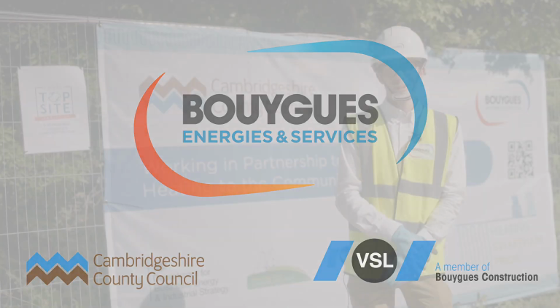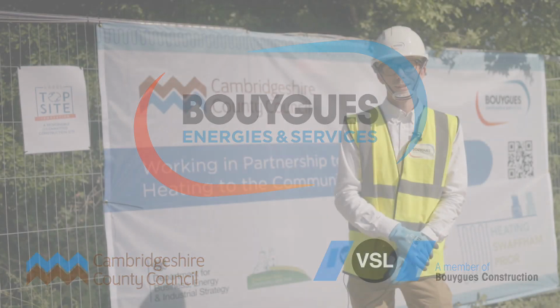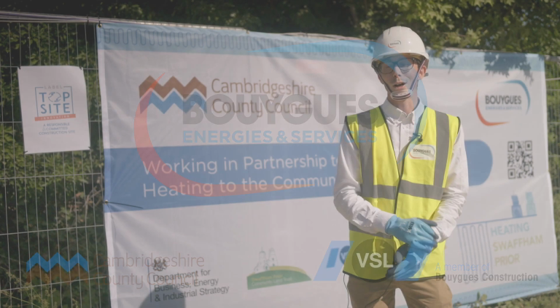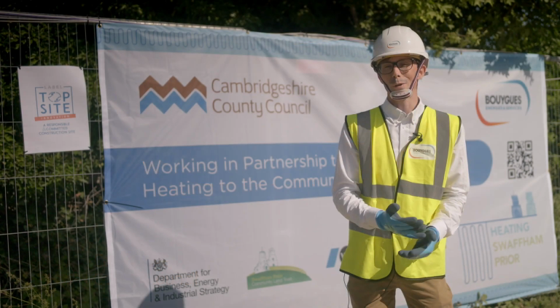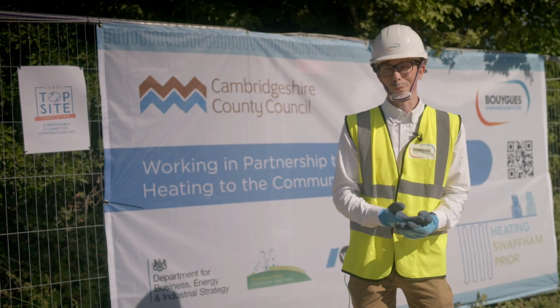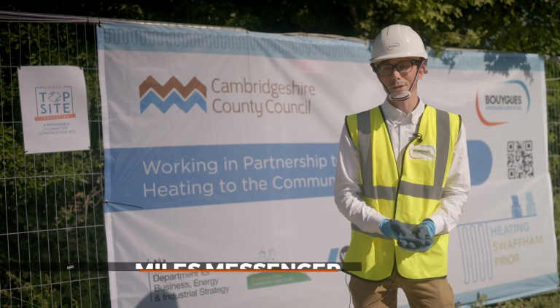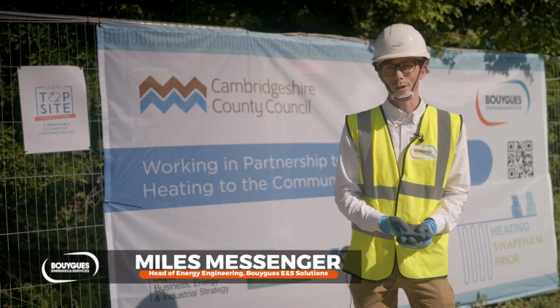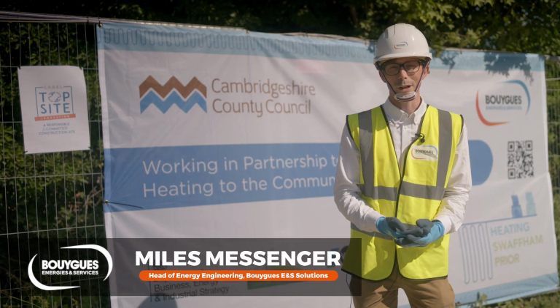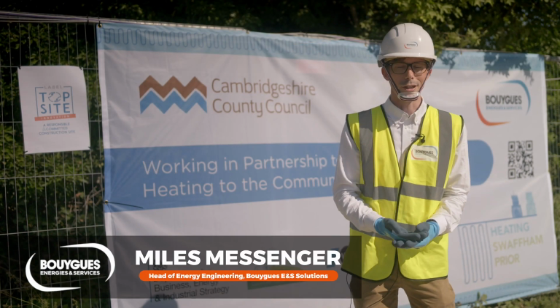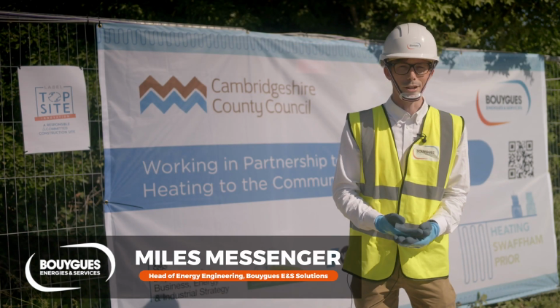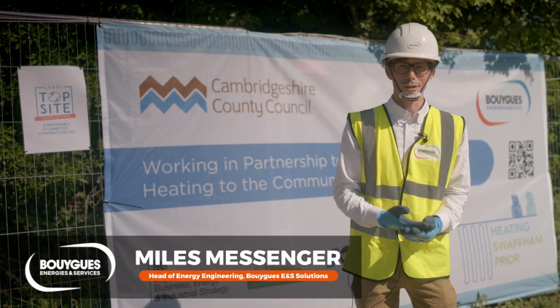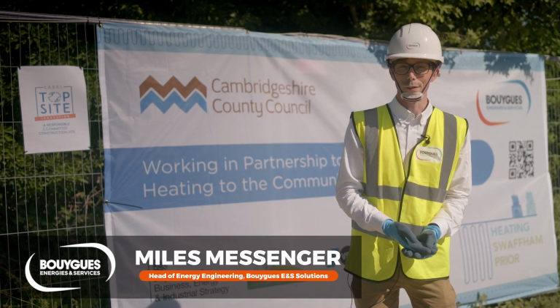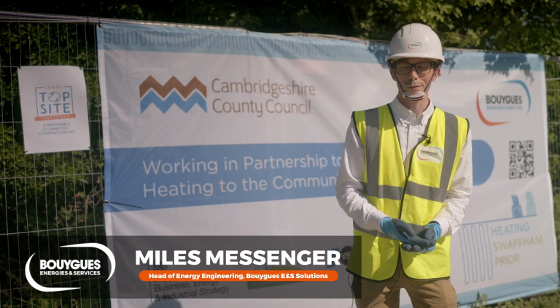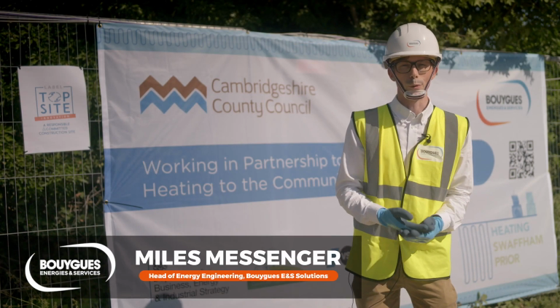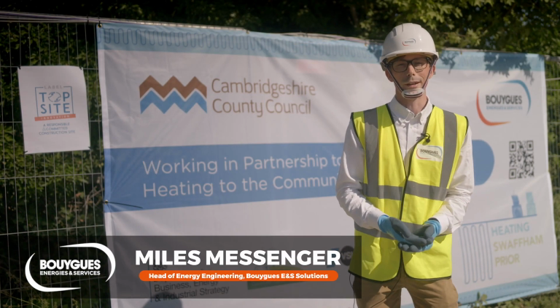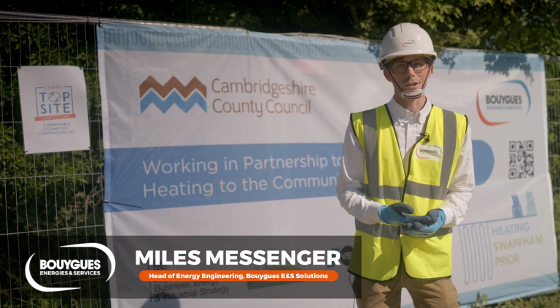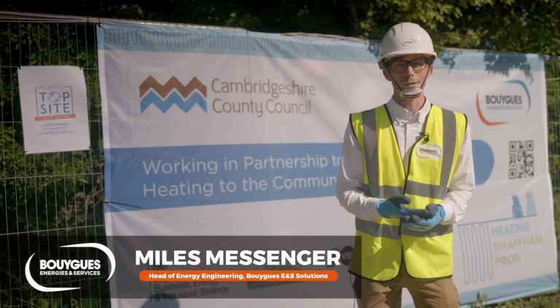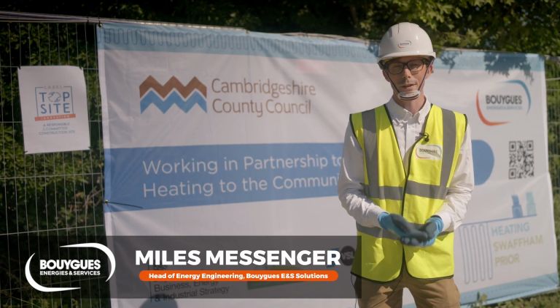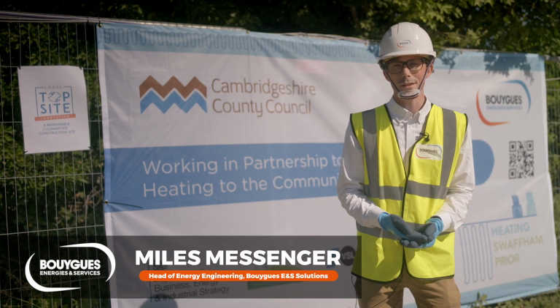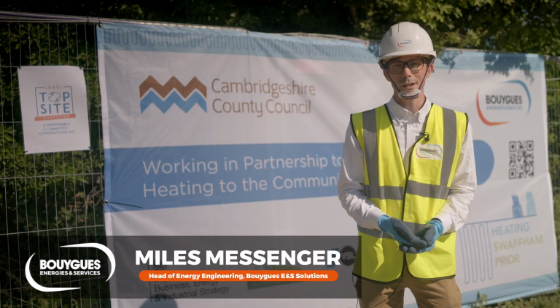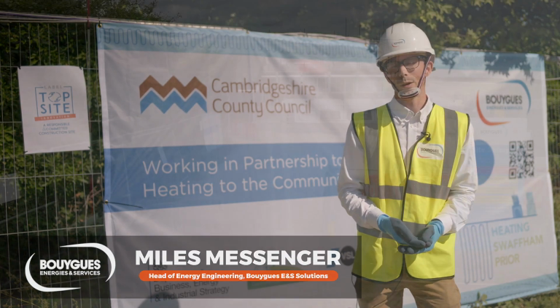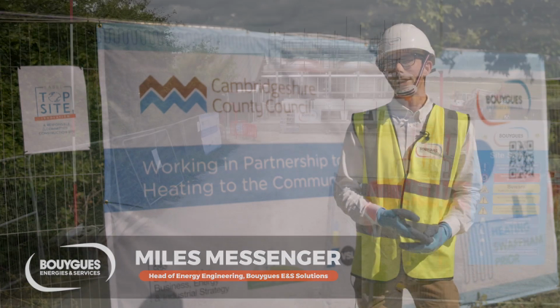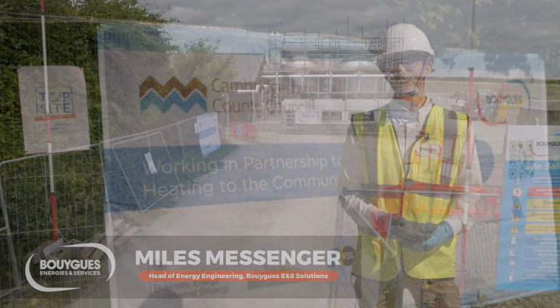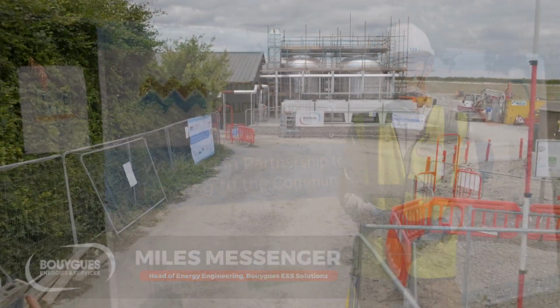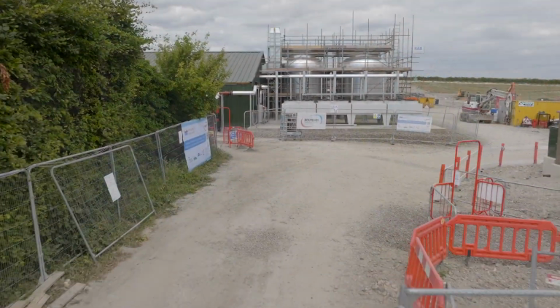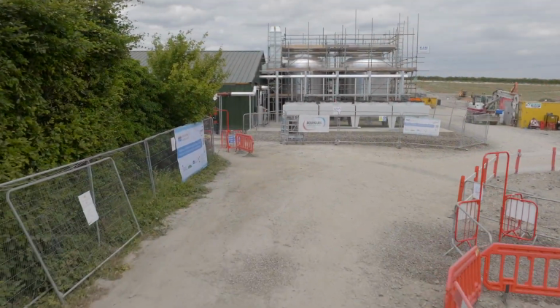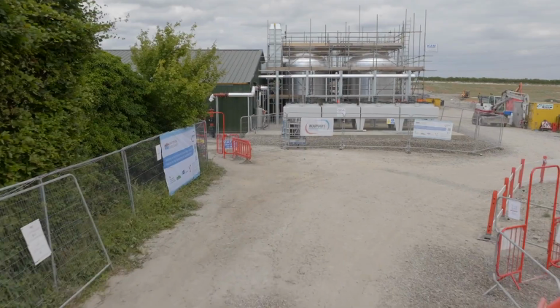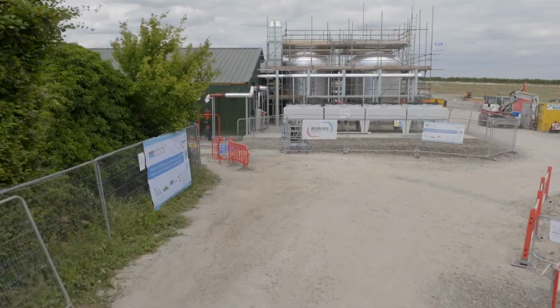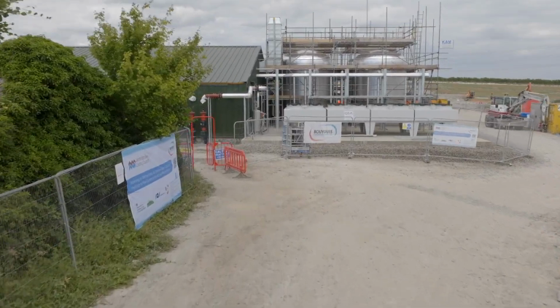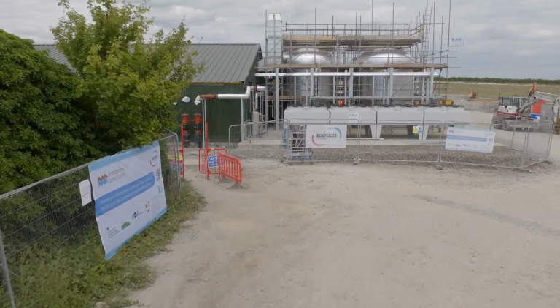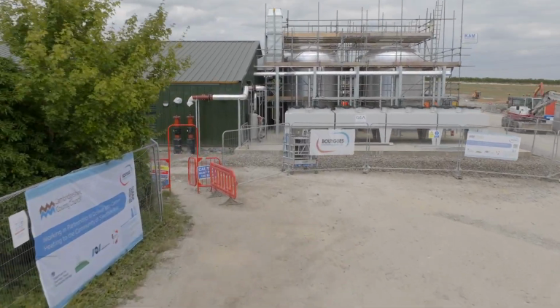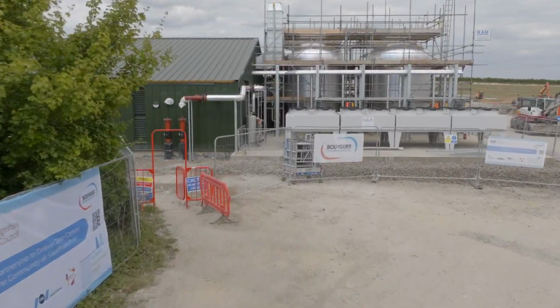Hi, I'm Myles Messinger. I'm Head of Energy Engineering for Bouygues Energies and Services and we're here at the Swafham Pryor Heat Network project.